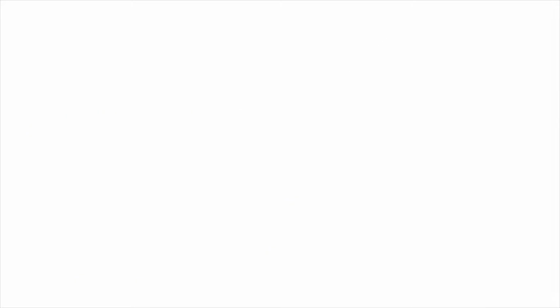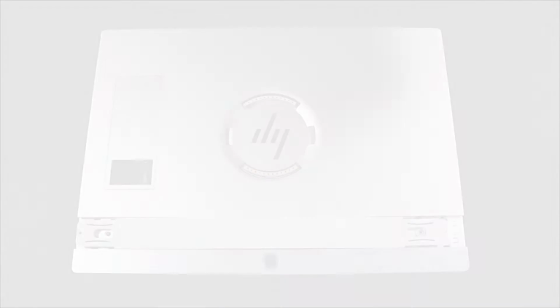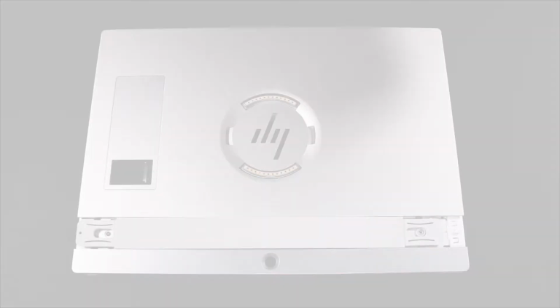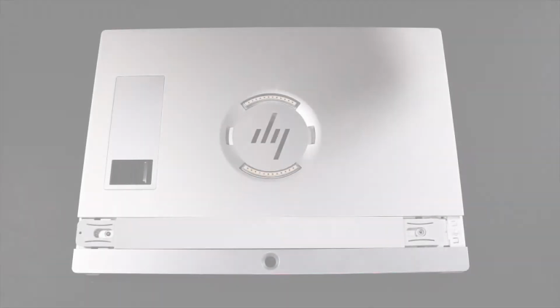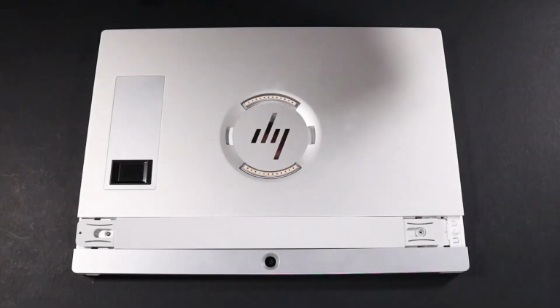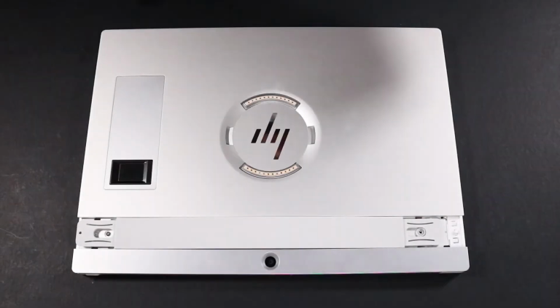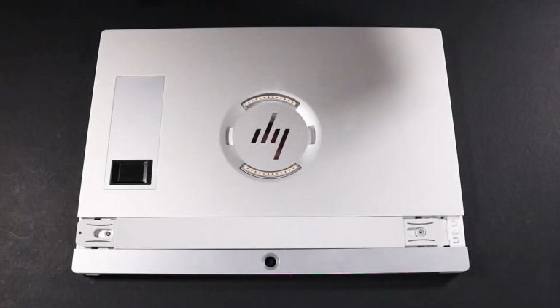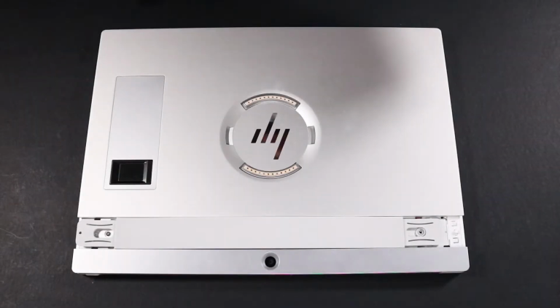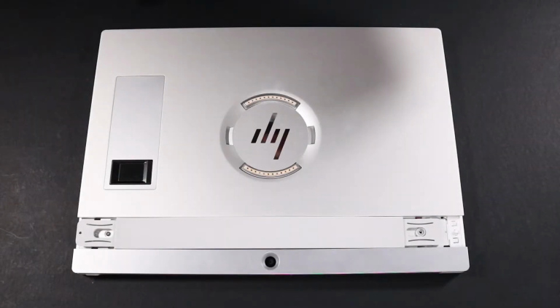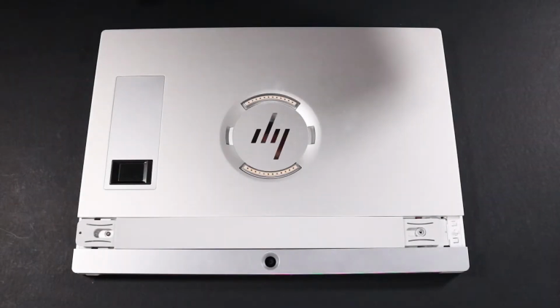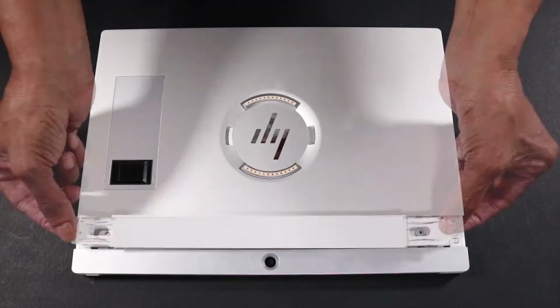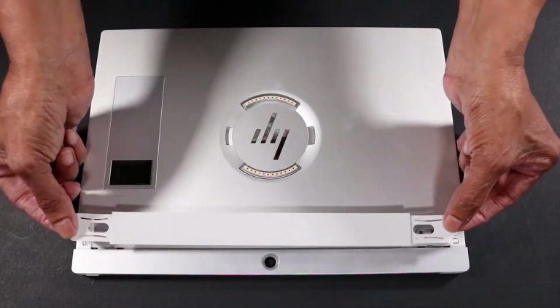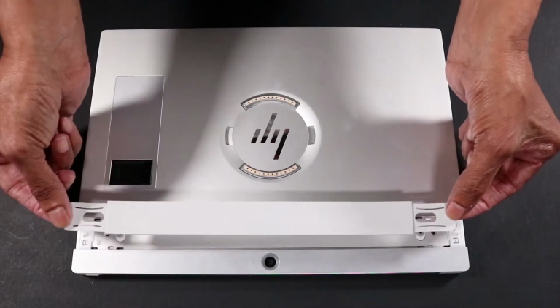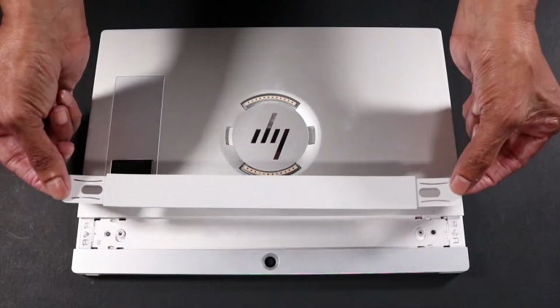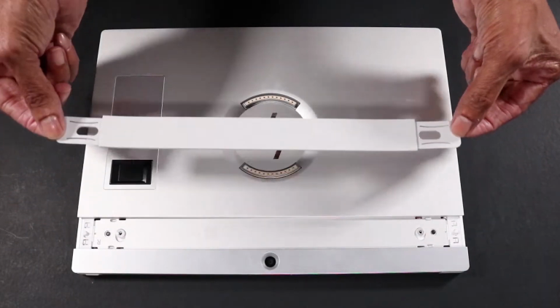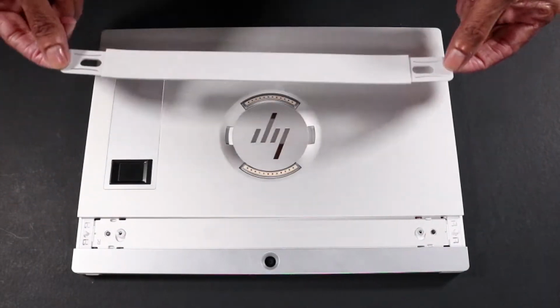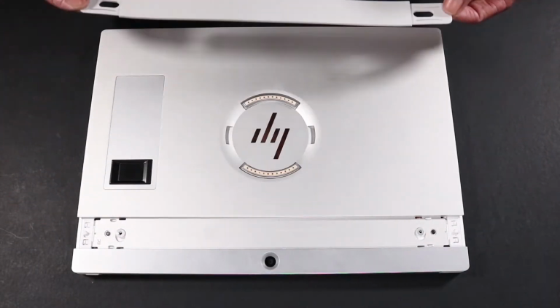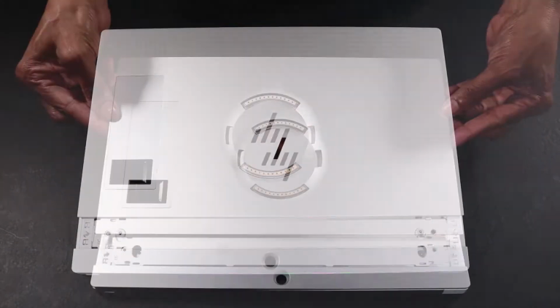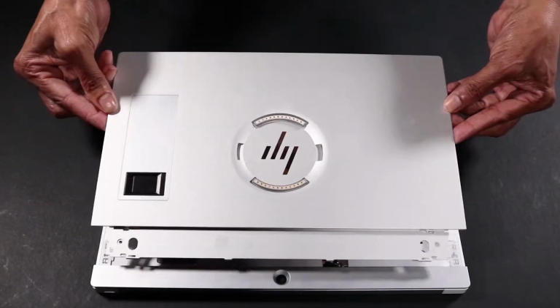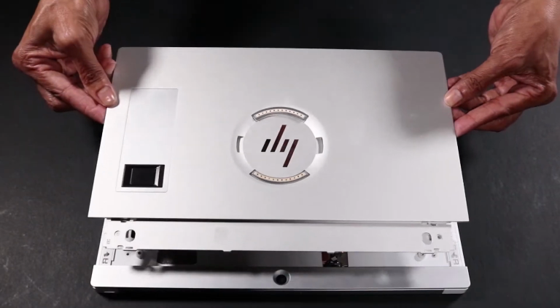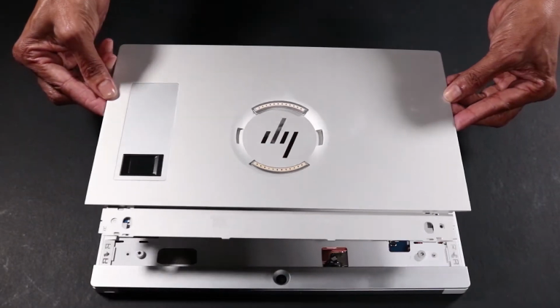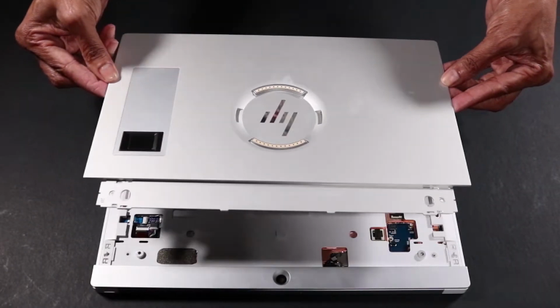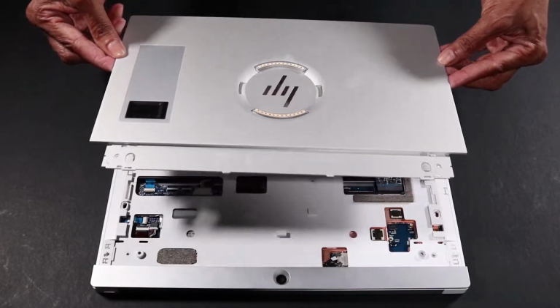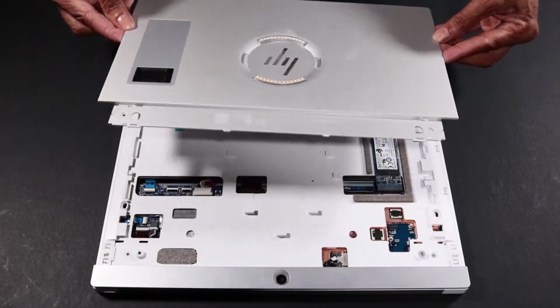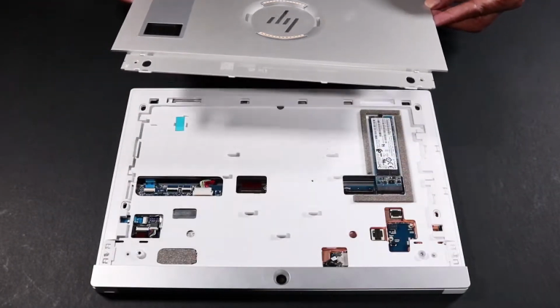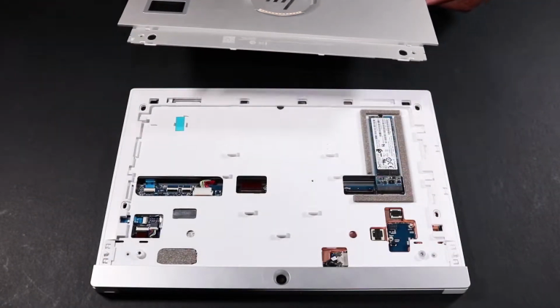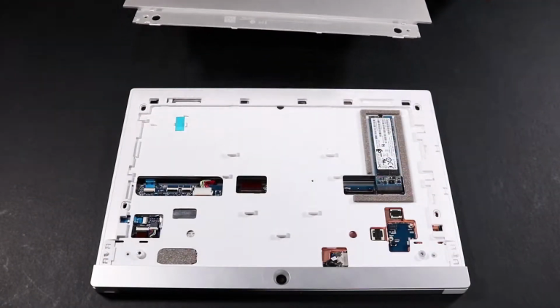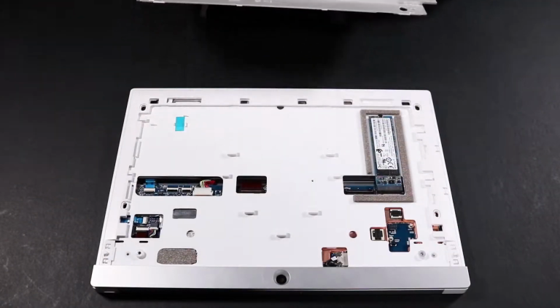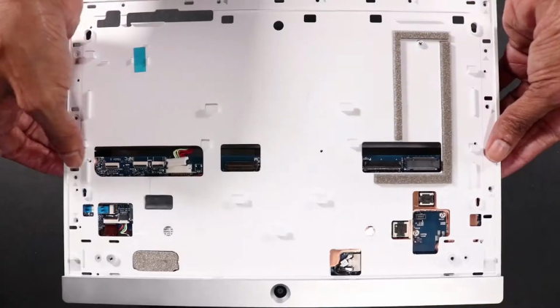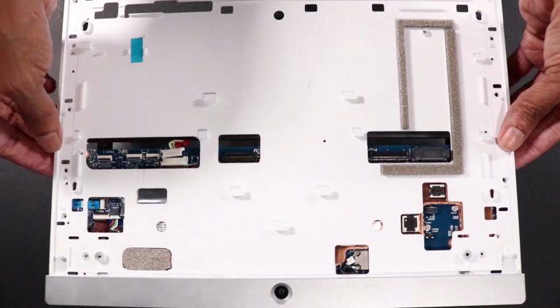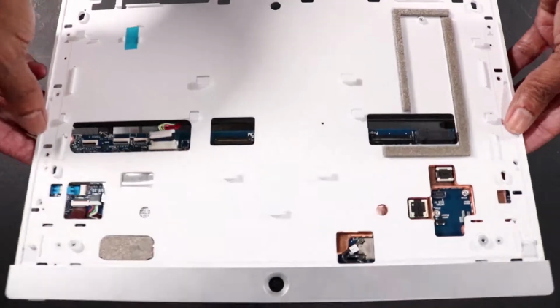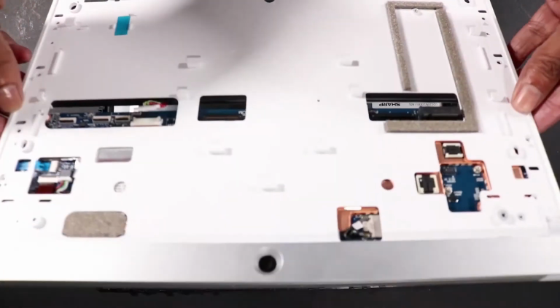Before you begin, remove the hand strap, the back plate, and the mid-frame.